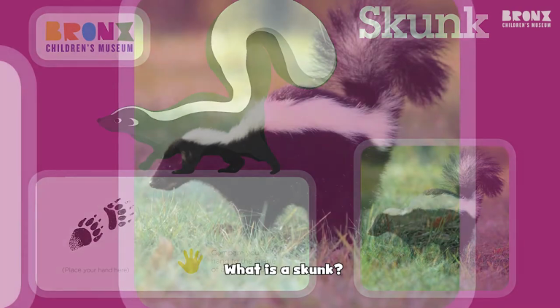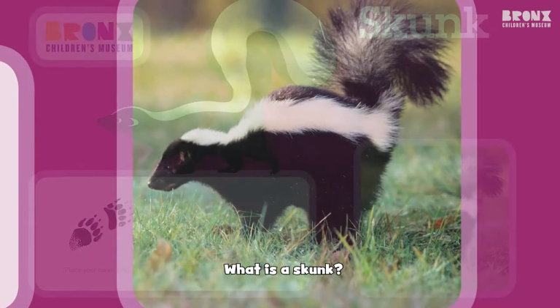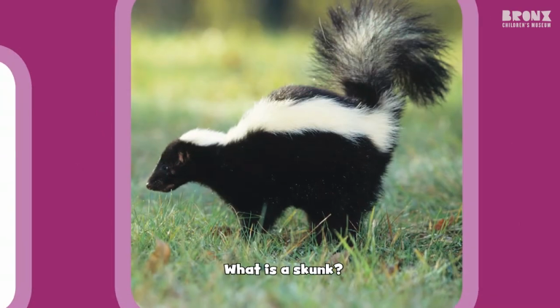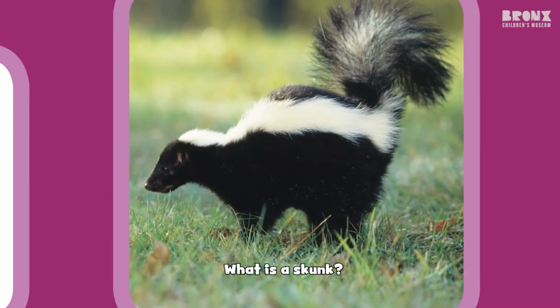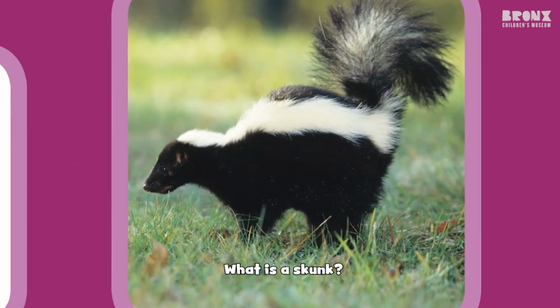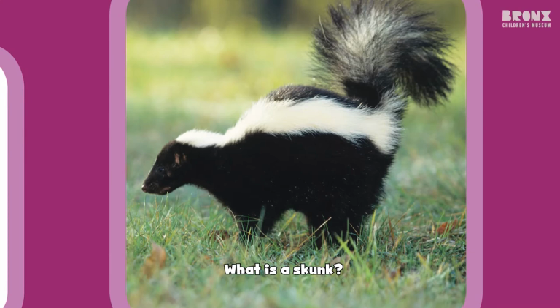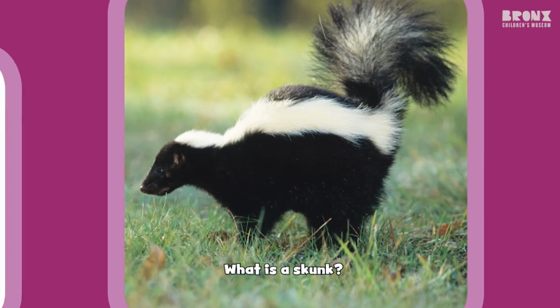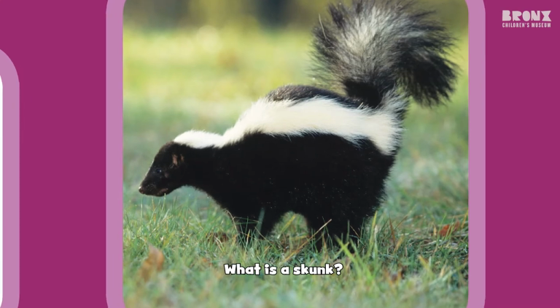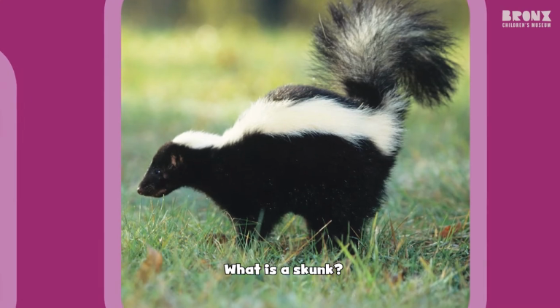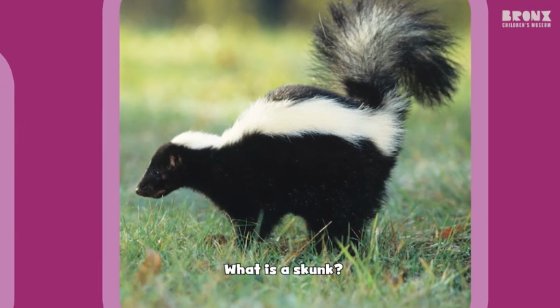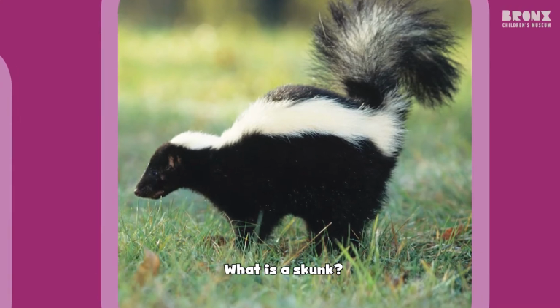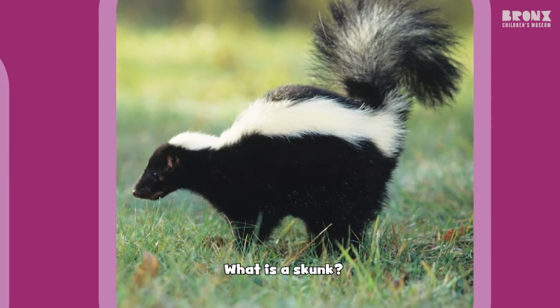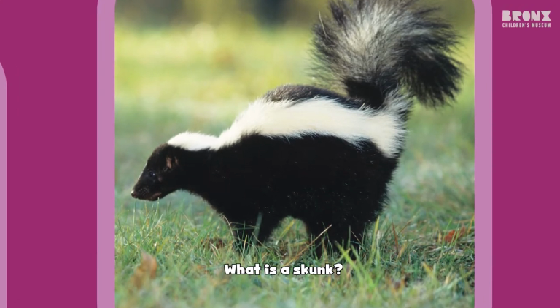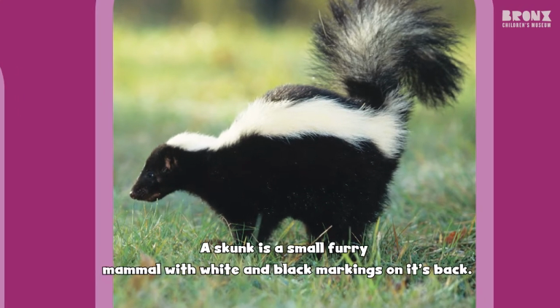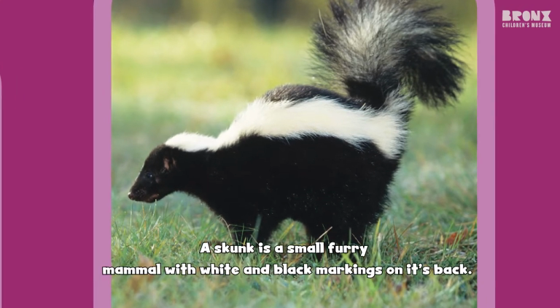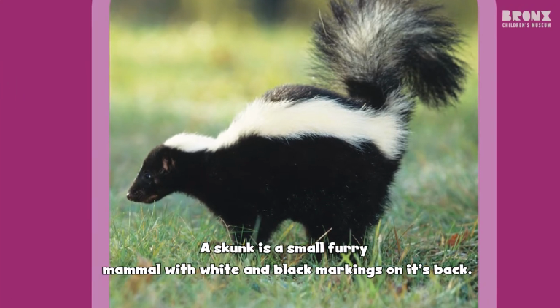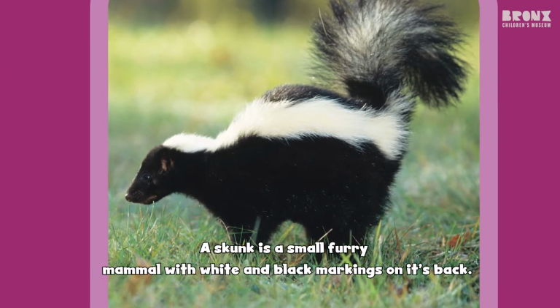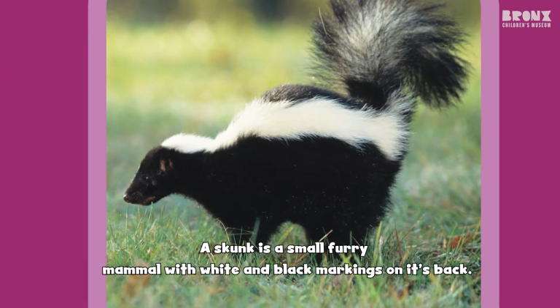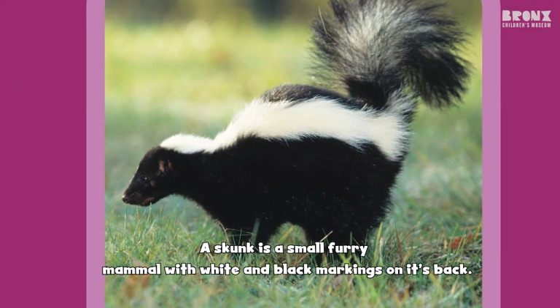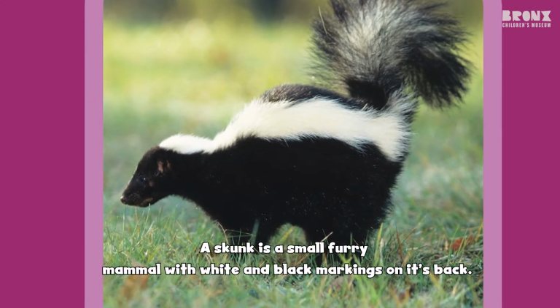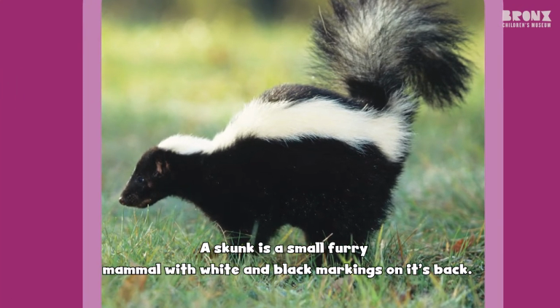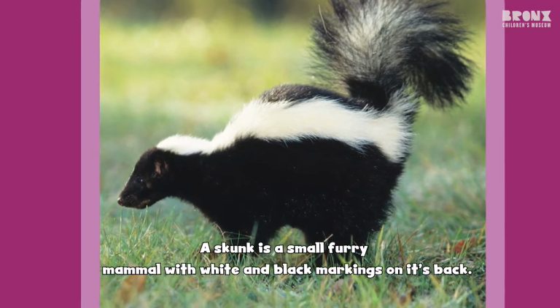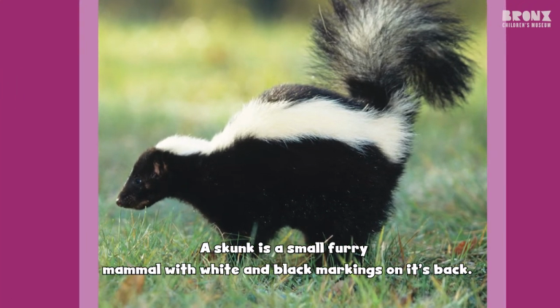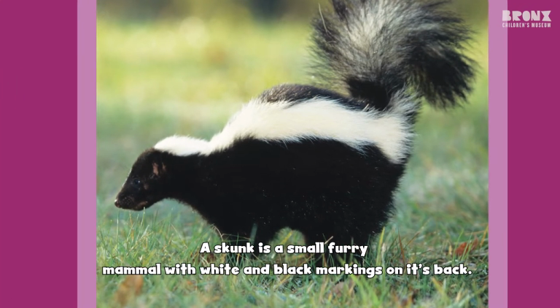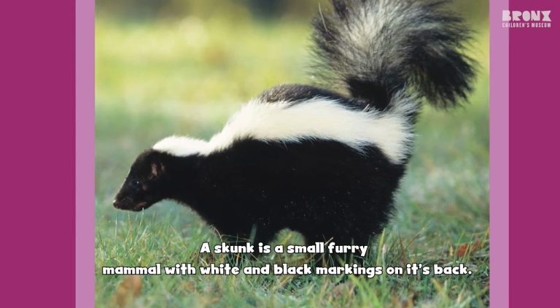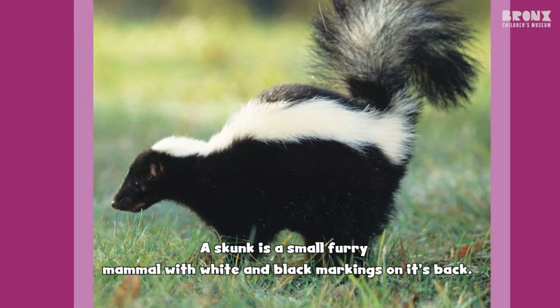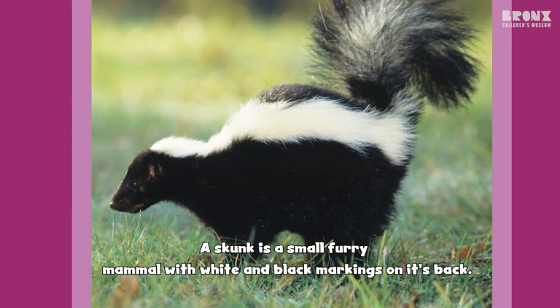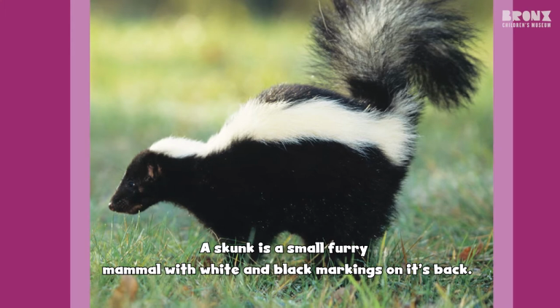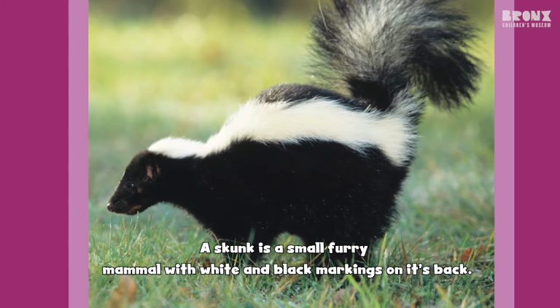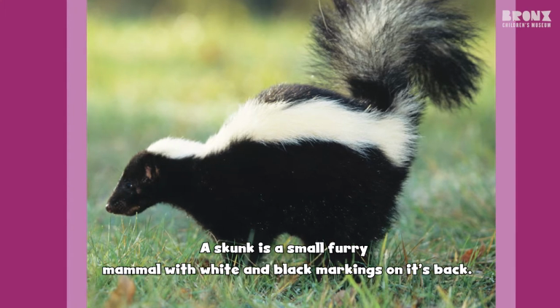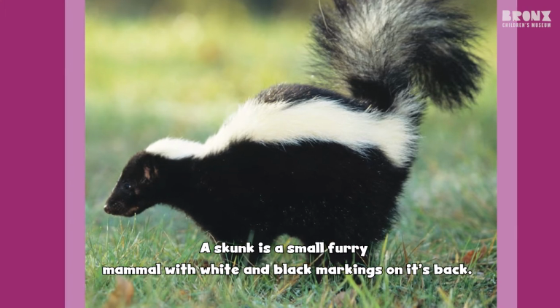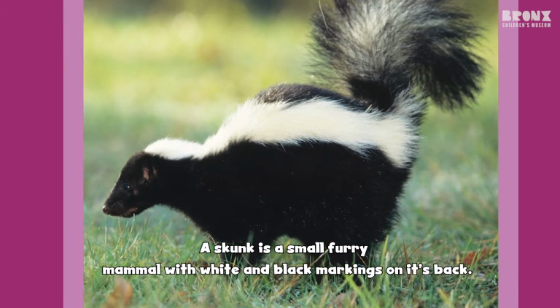What is a skunk? A skunk is a small furry mammal with white and black markings on its back.